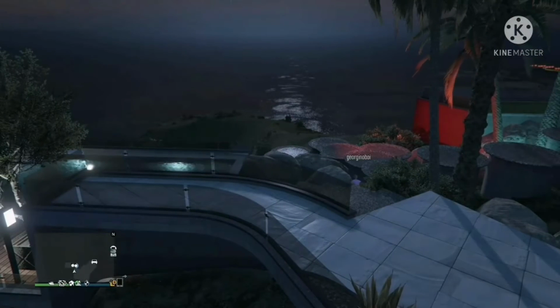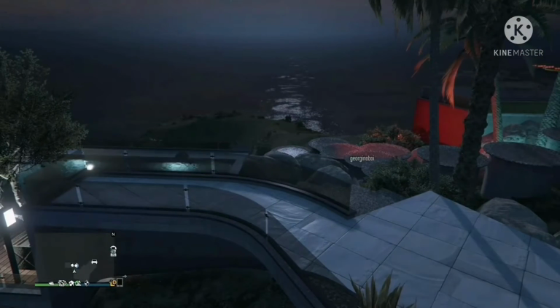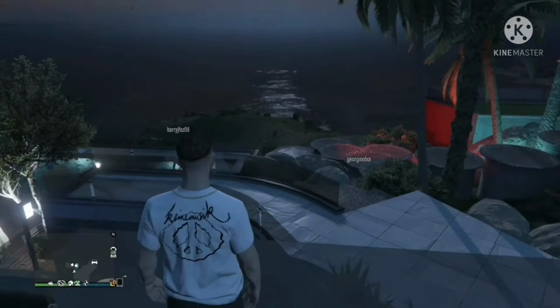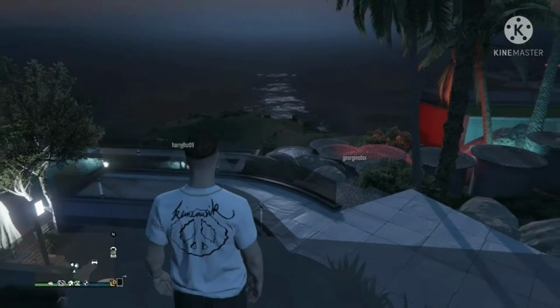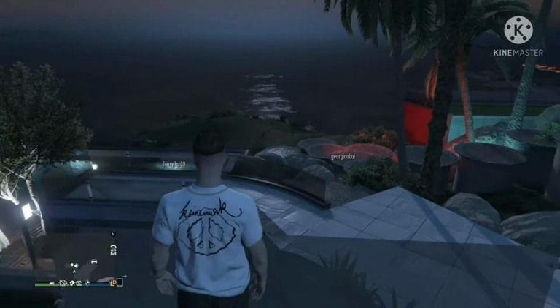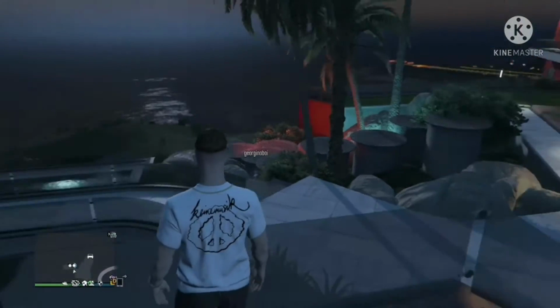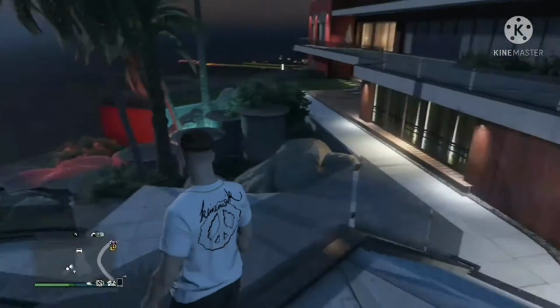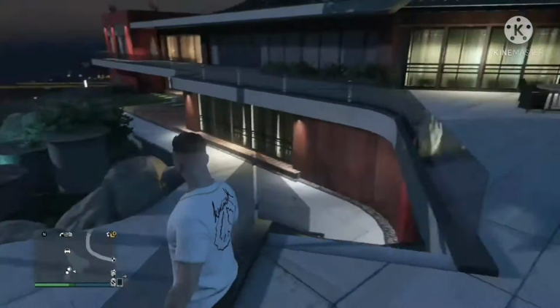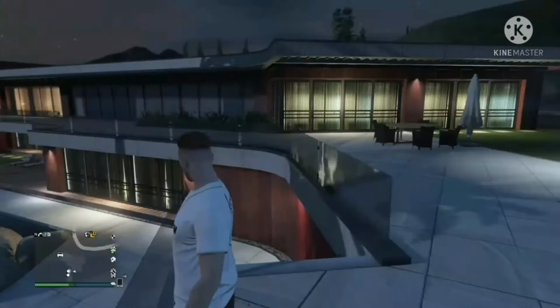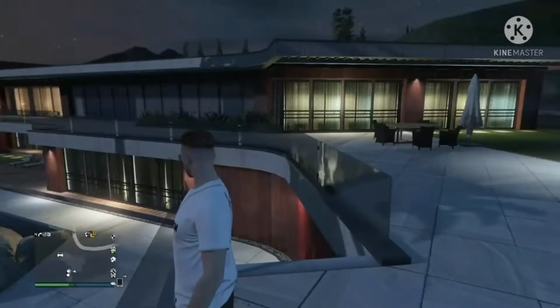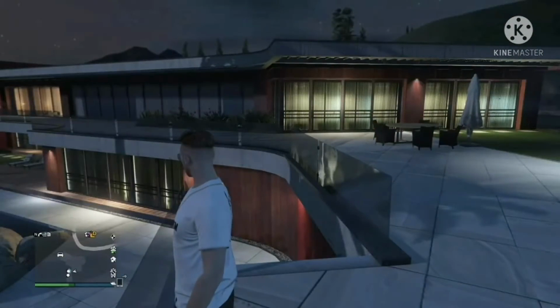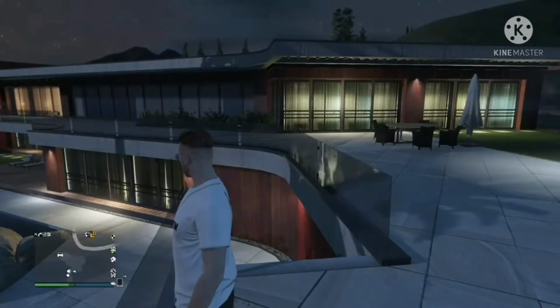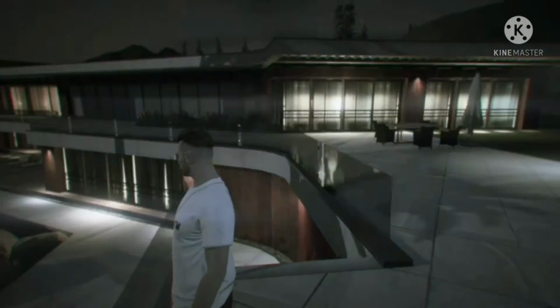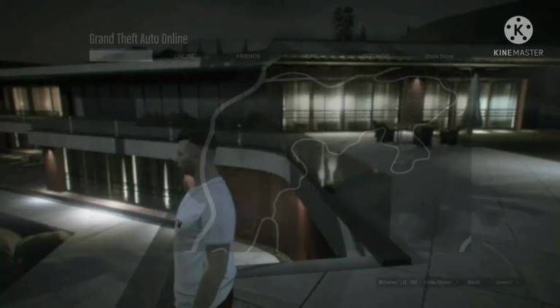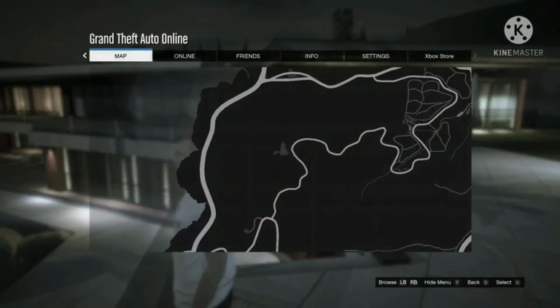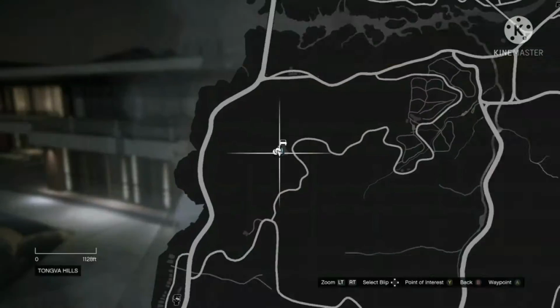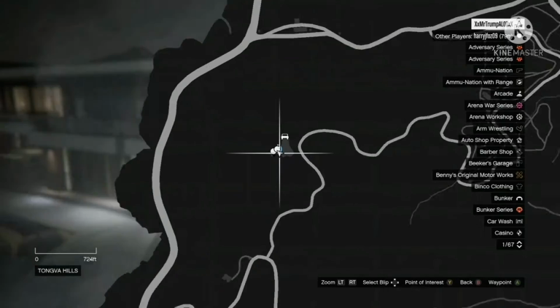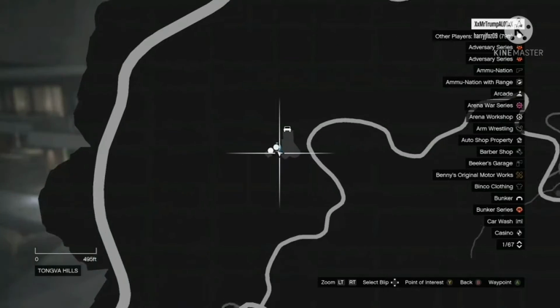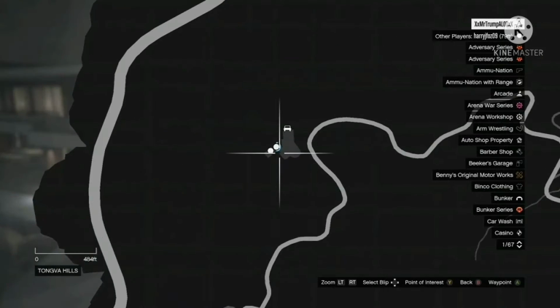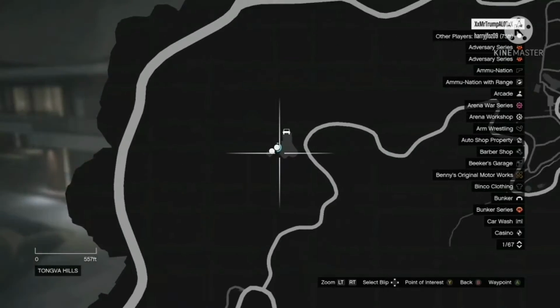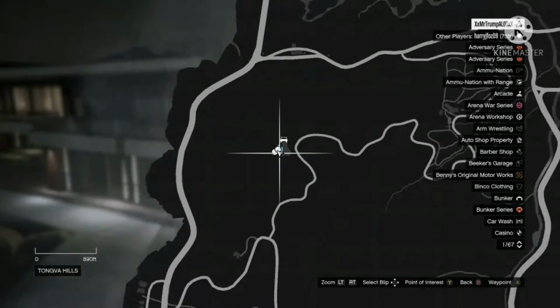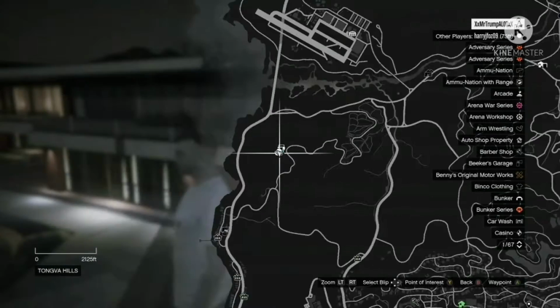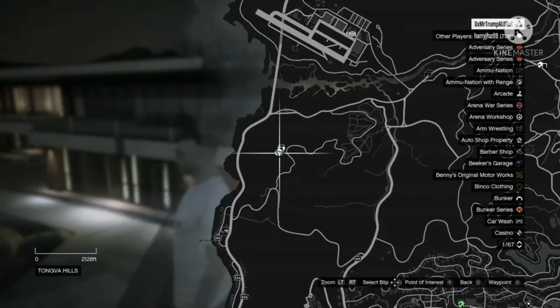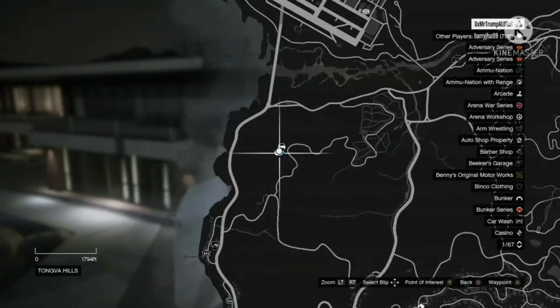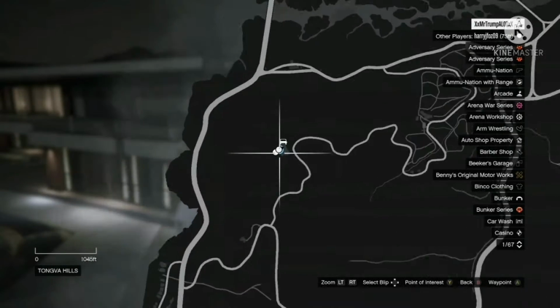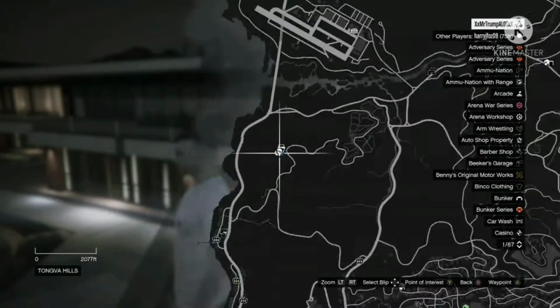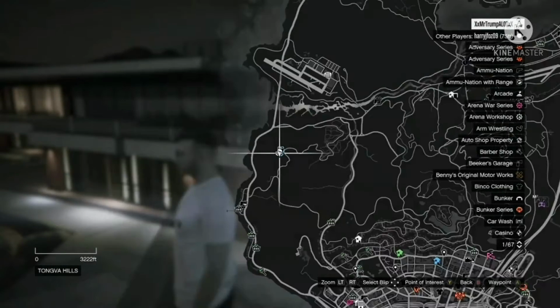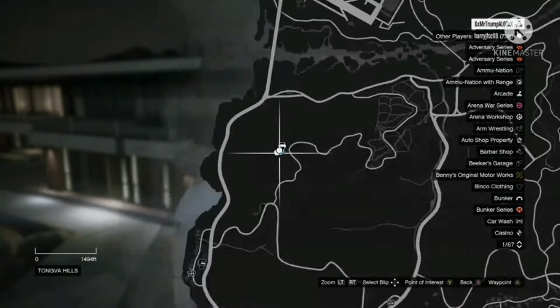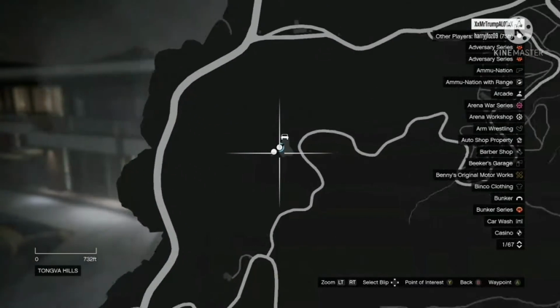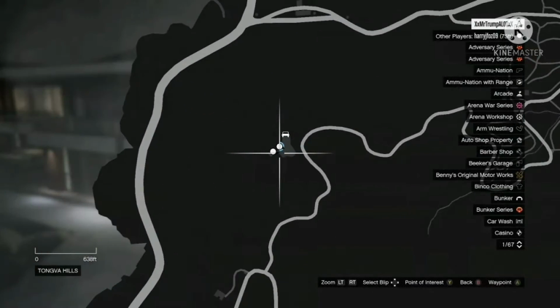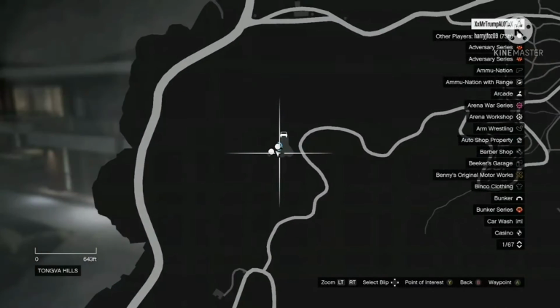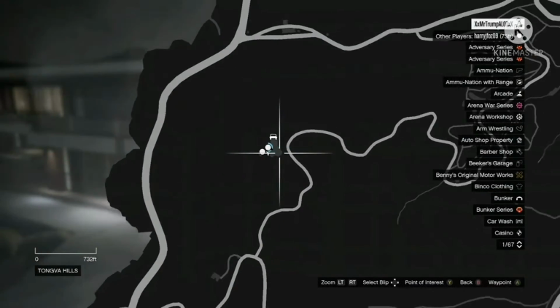And here I am about to bring up the location of Devin Weston's mansion.